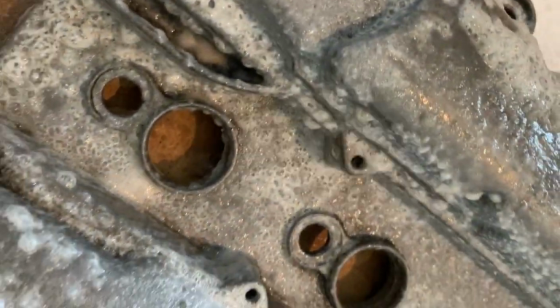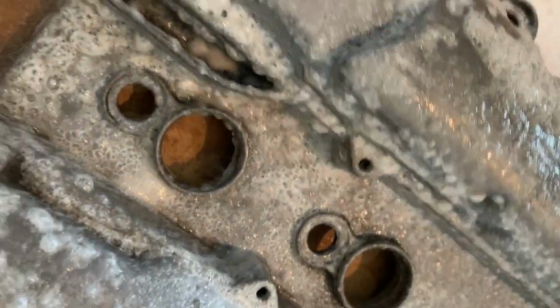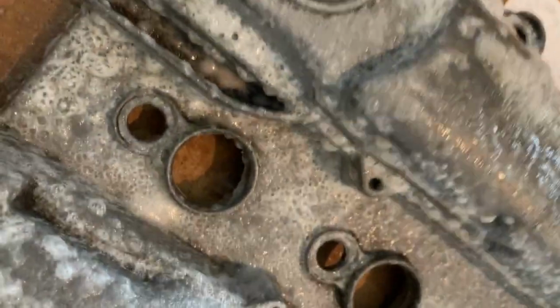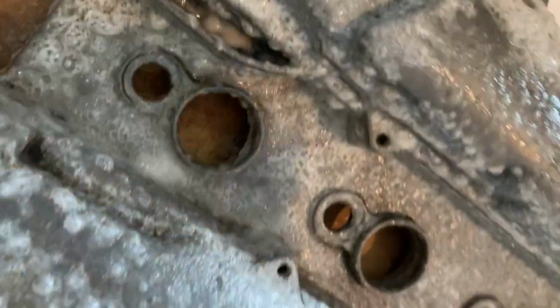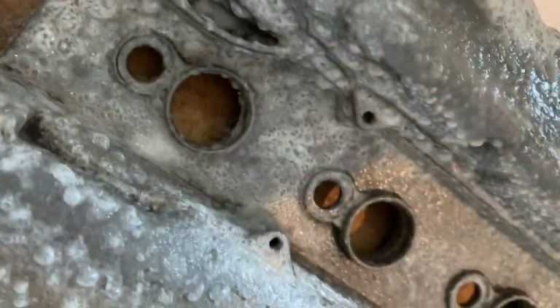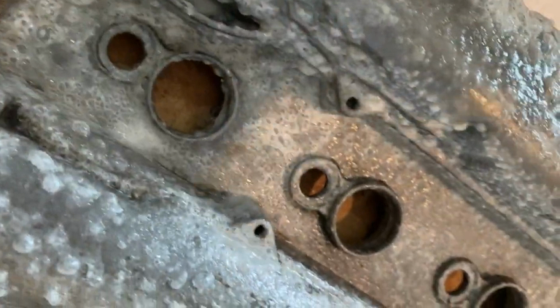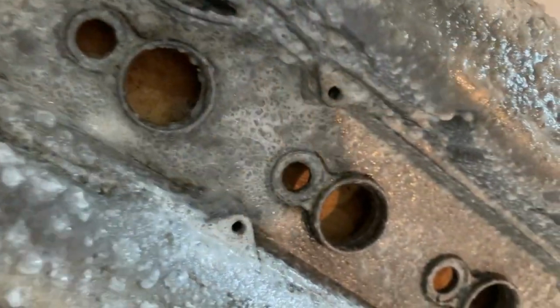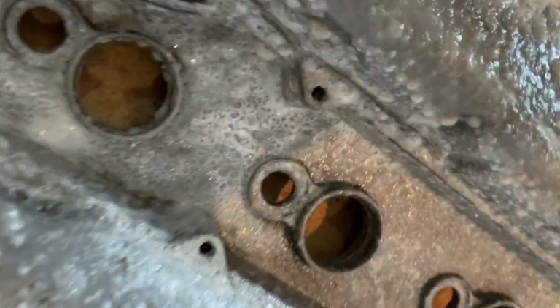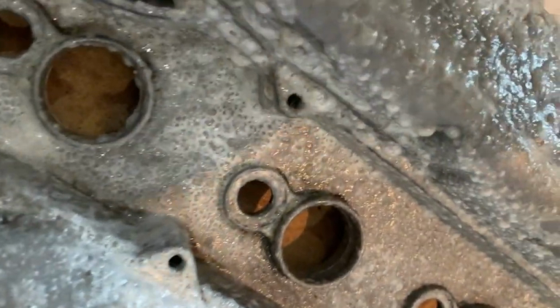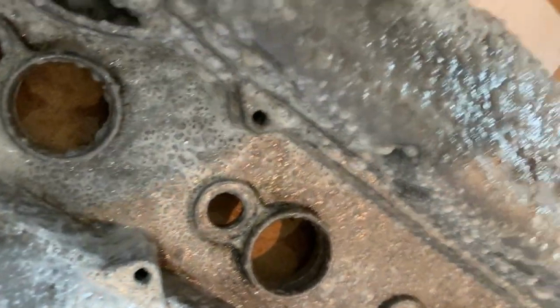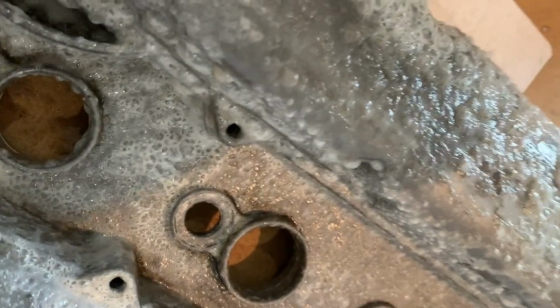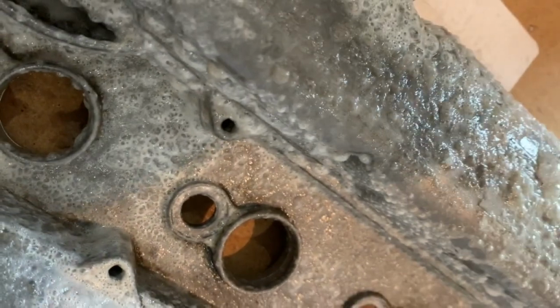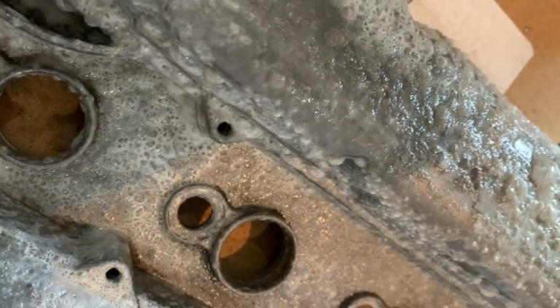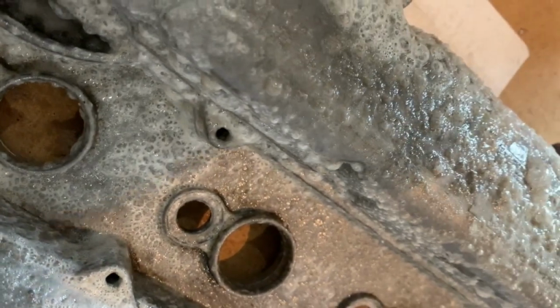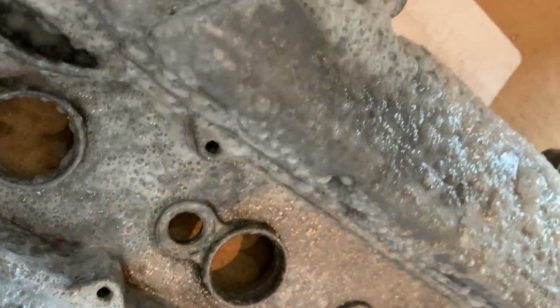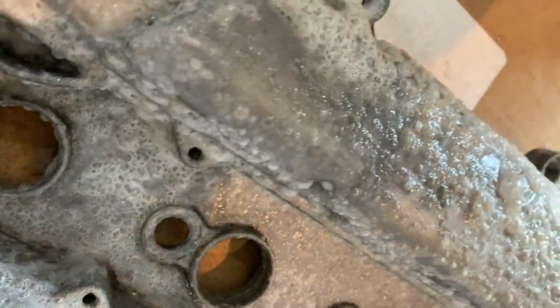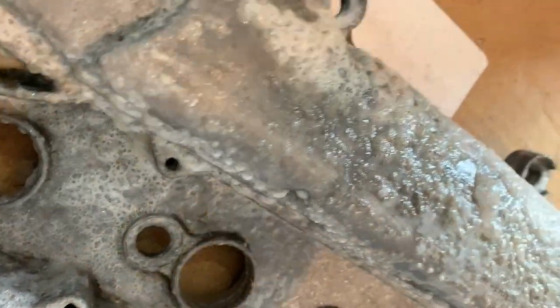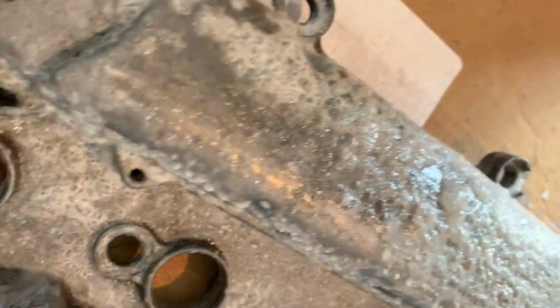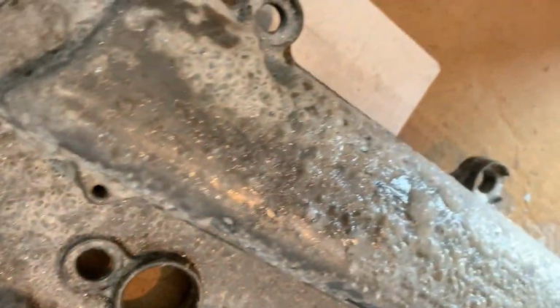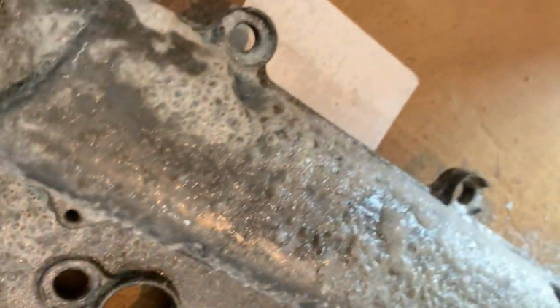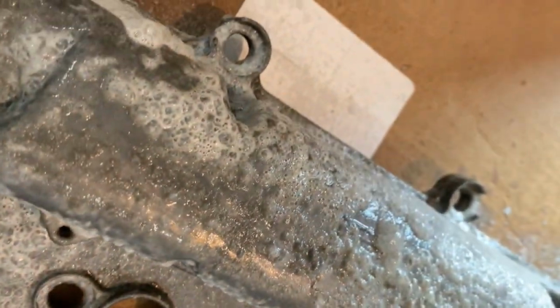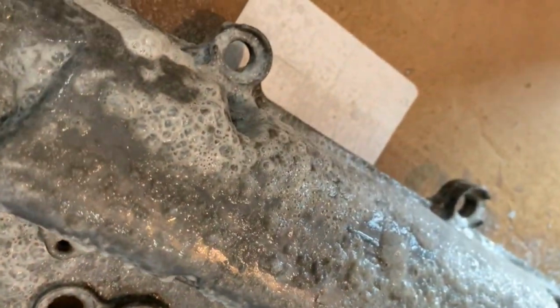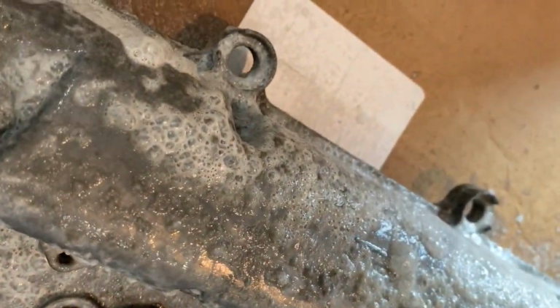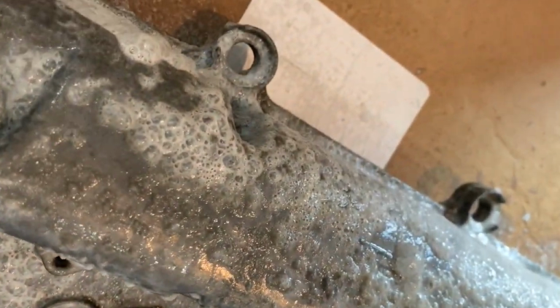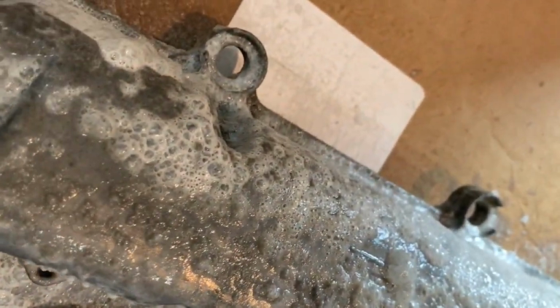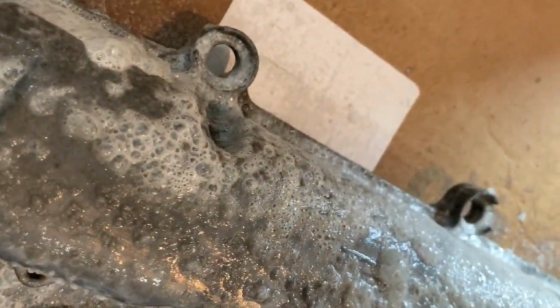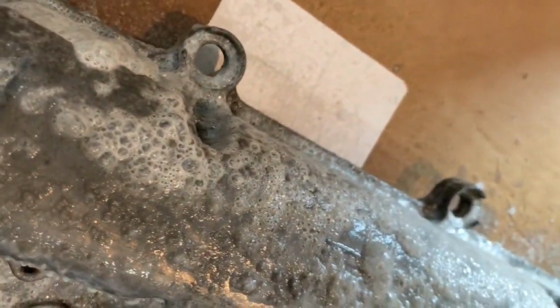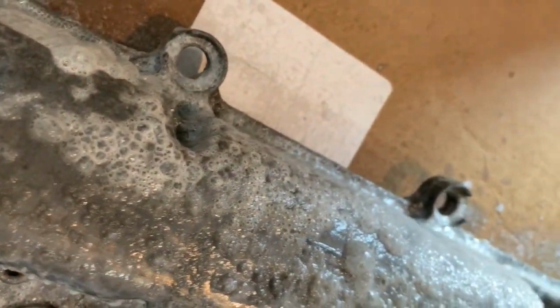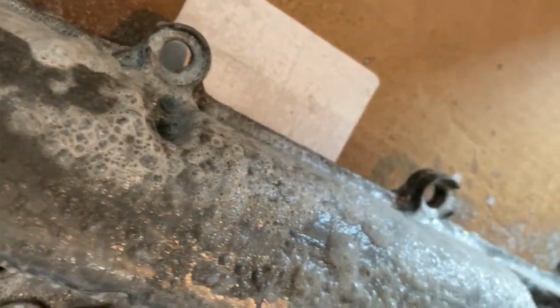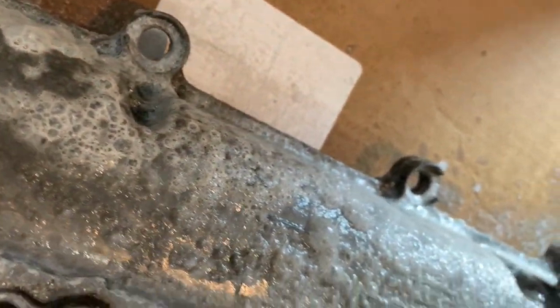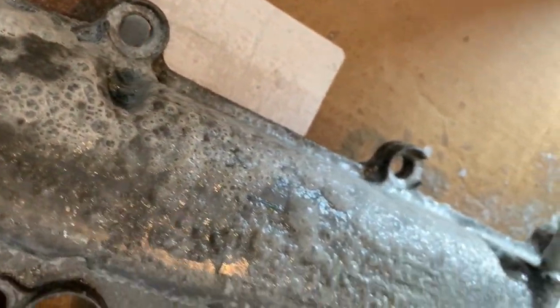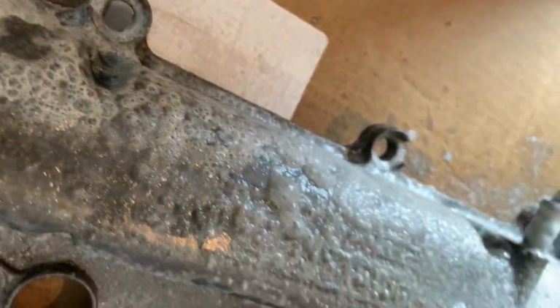I'm just going to leave it on for about five minutes. You can see it's kind of working right now.